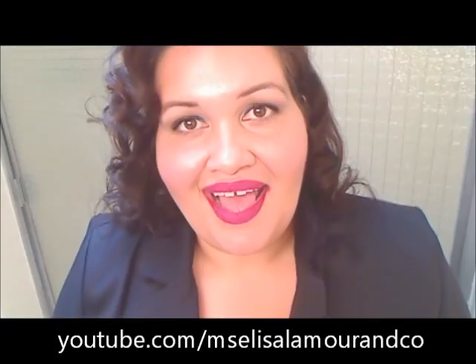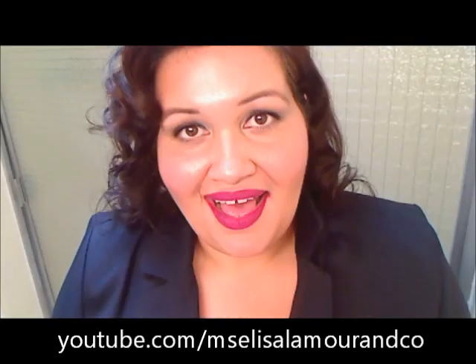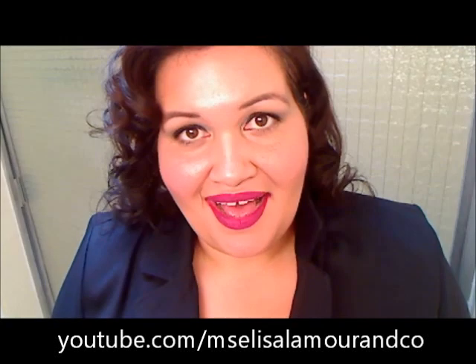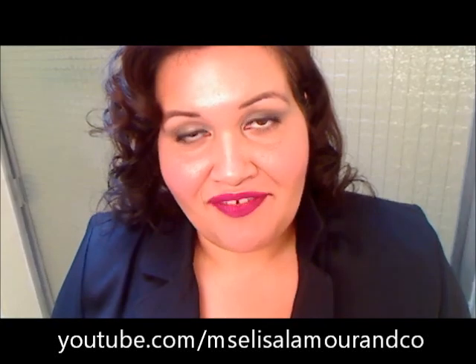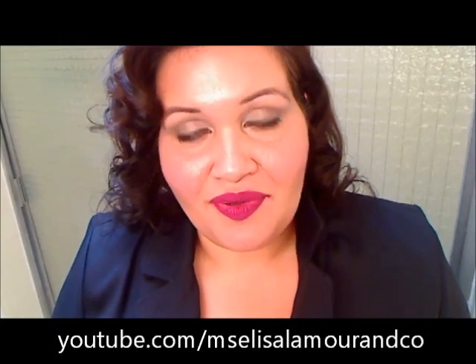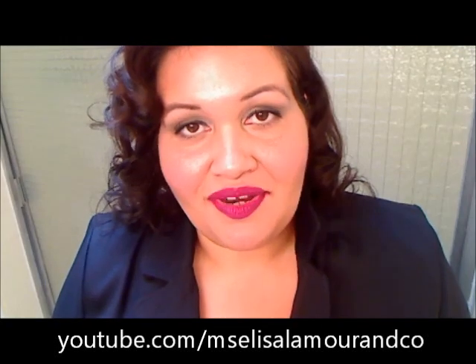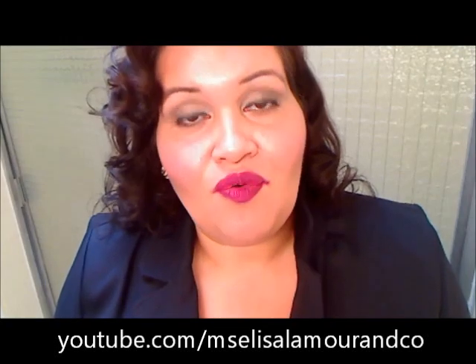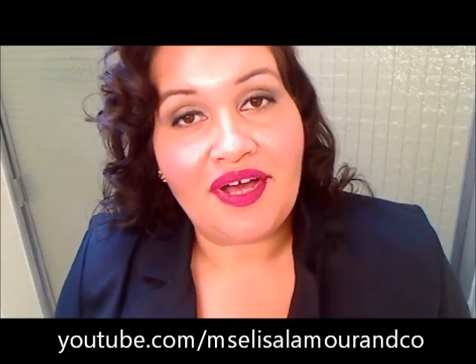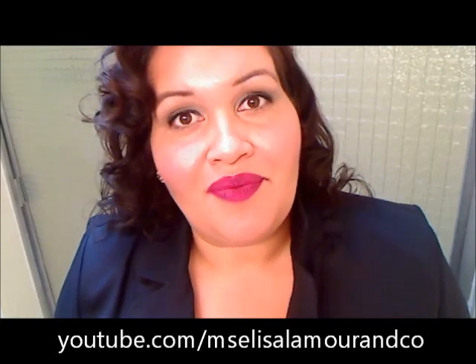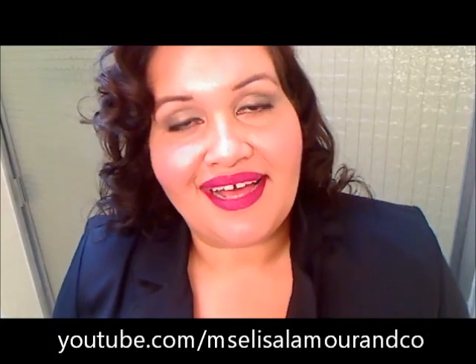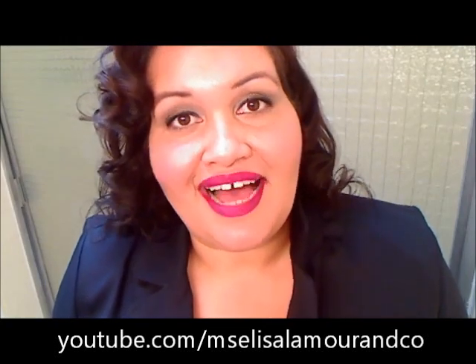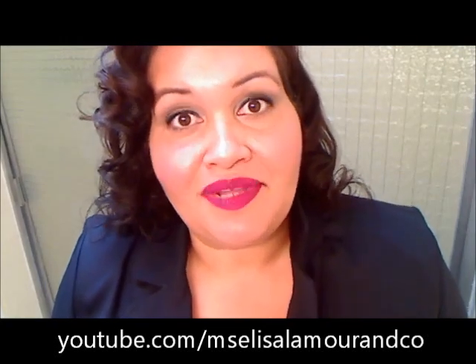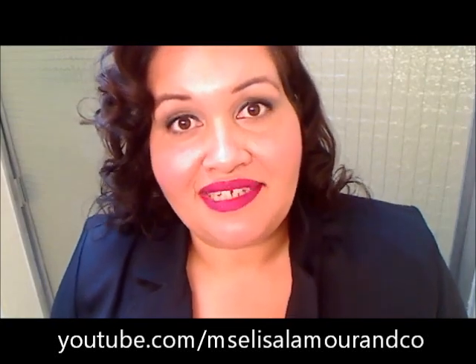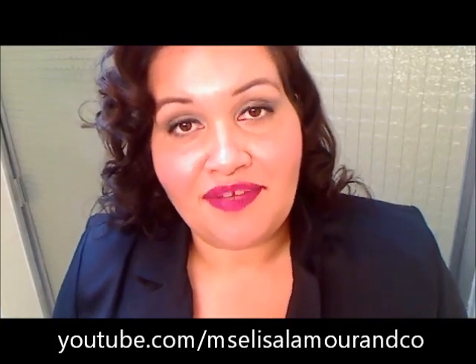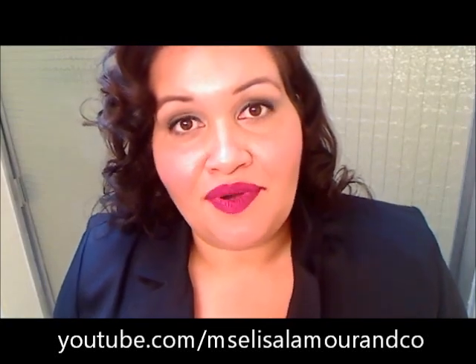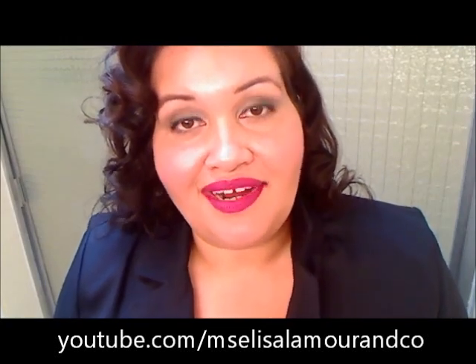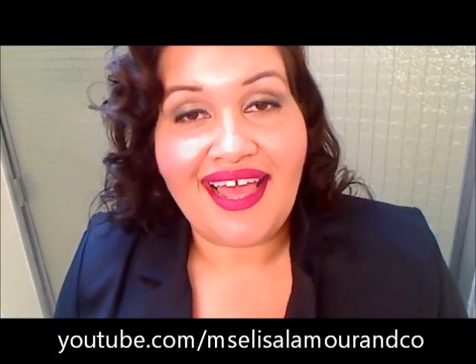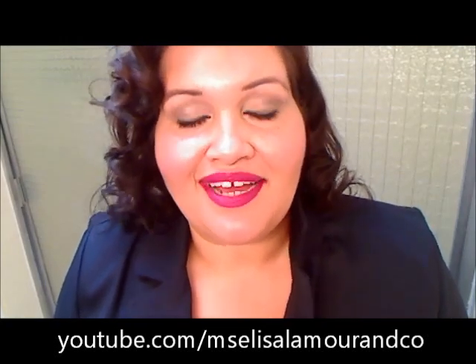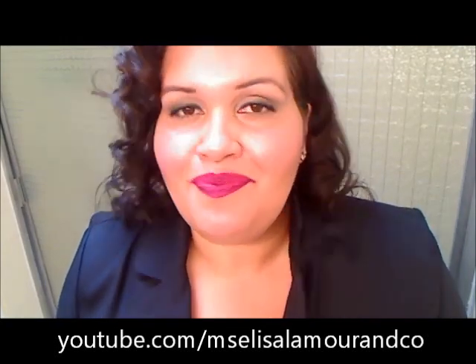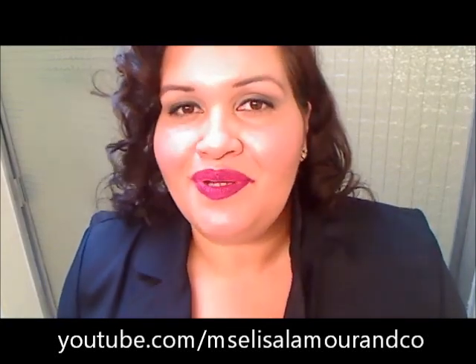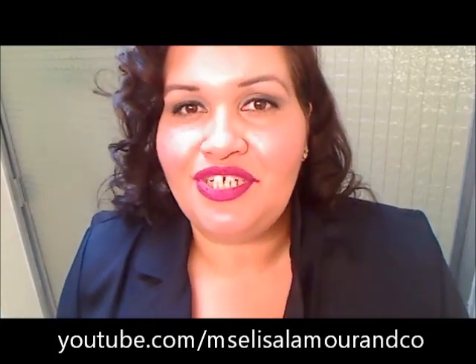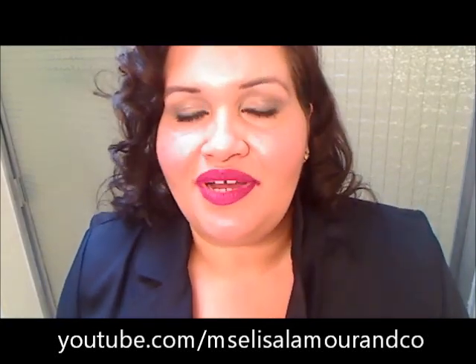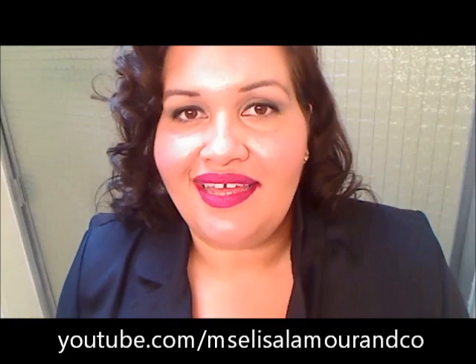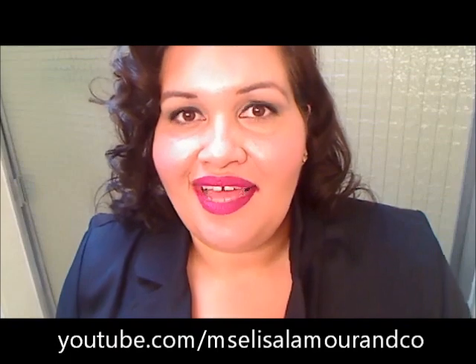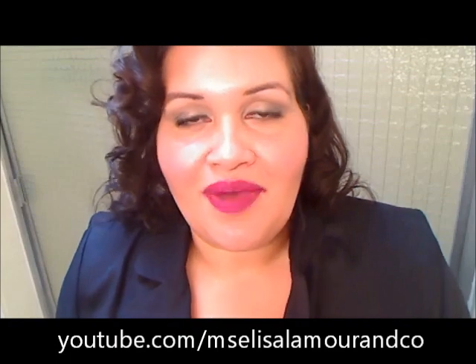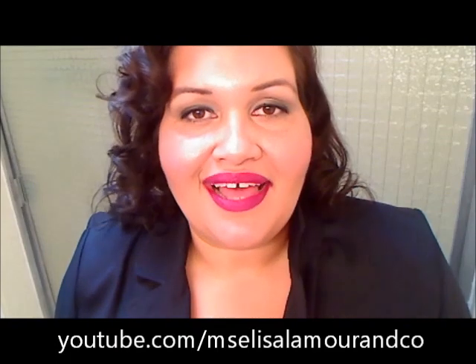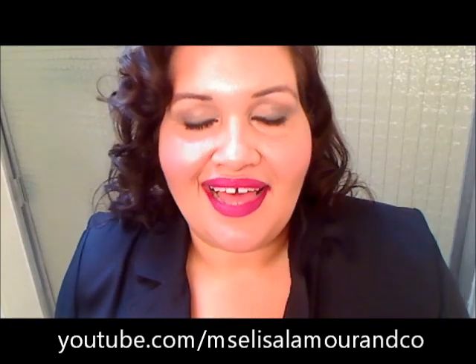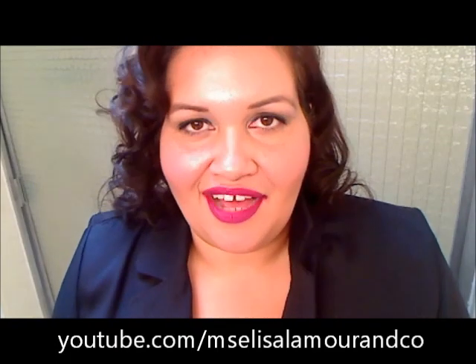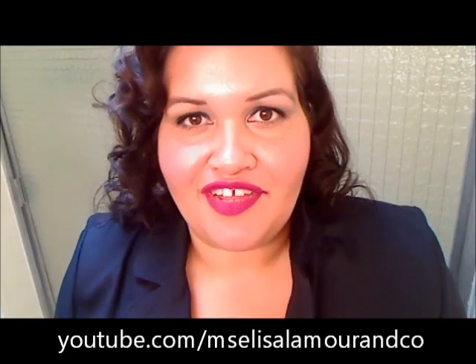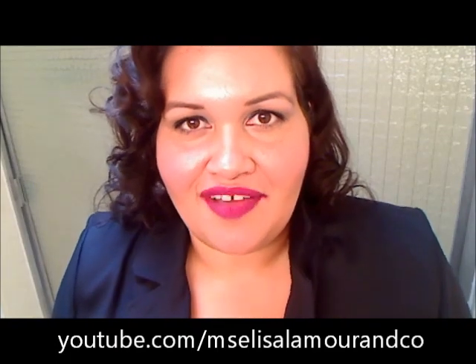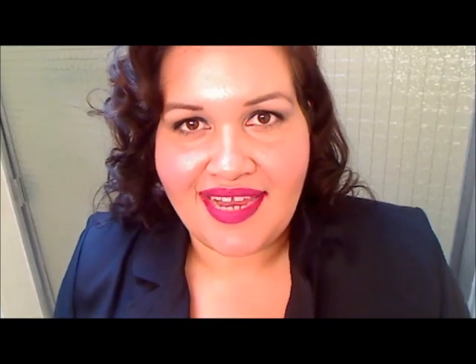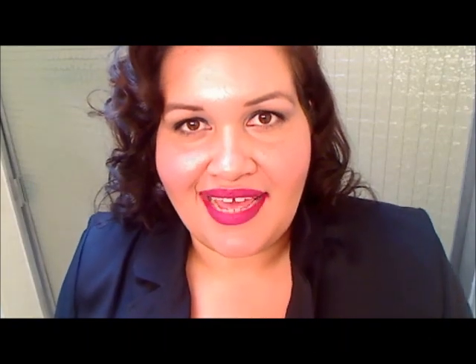Hi everyone, welcome back. I'm Elisa Lamour and I hope you enjoy my outfit of the day.